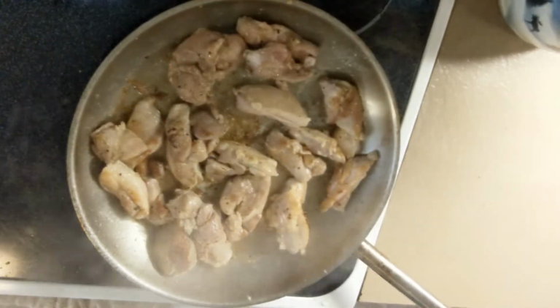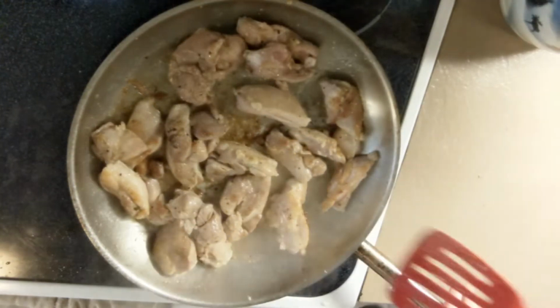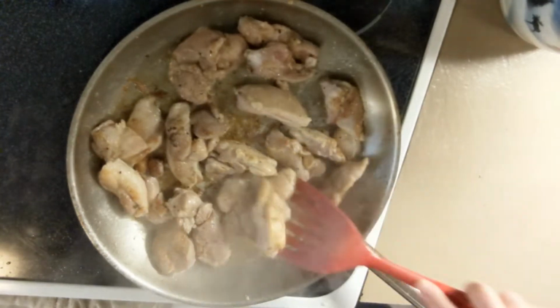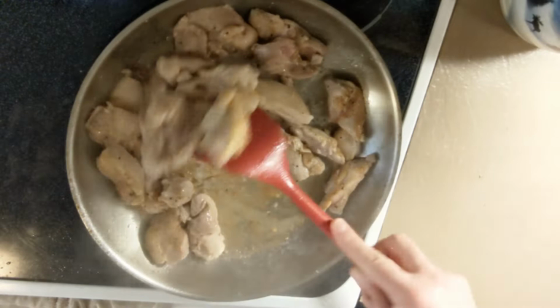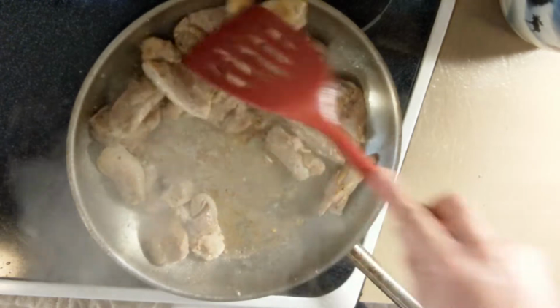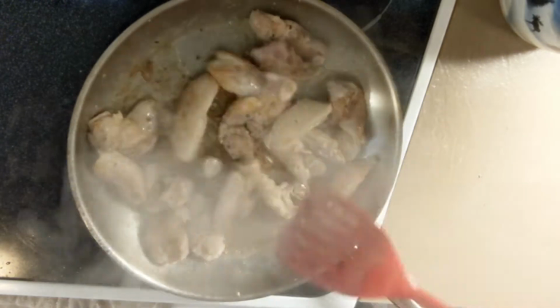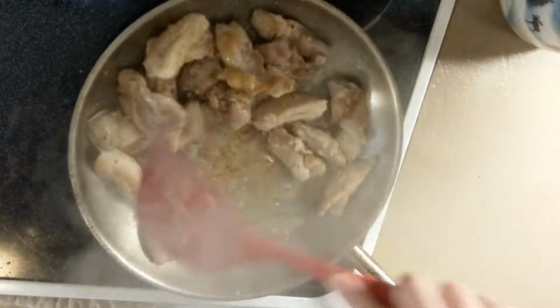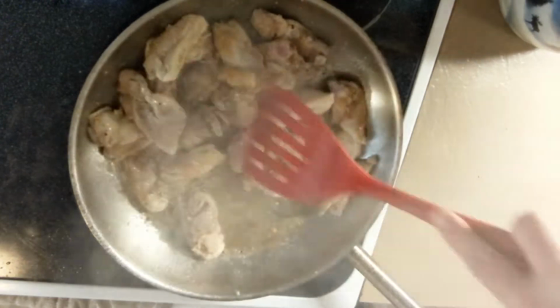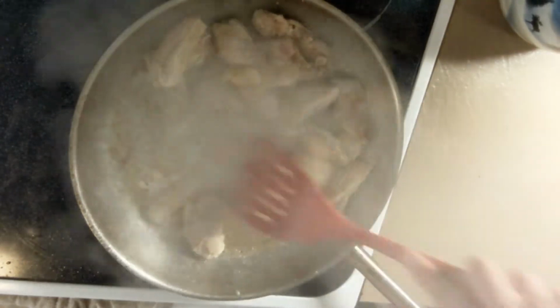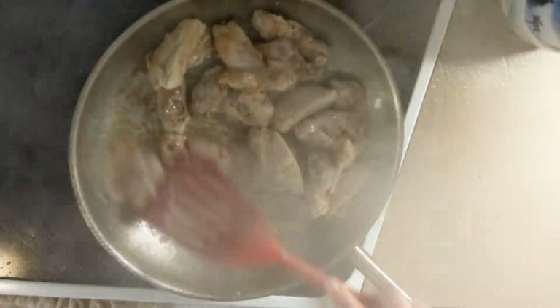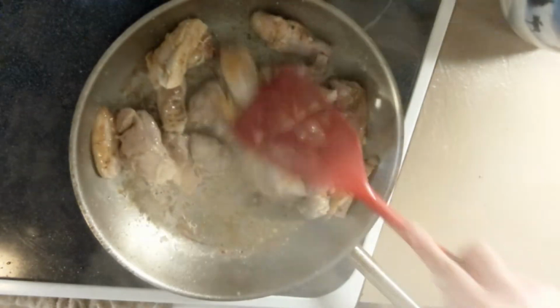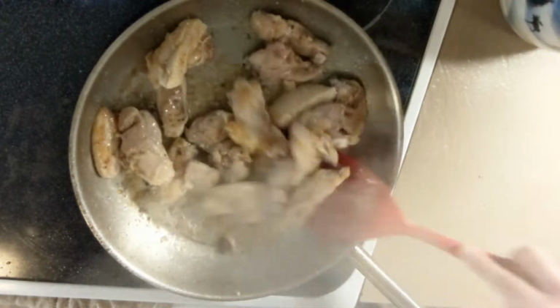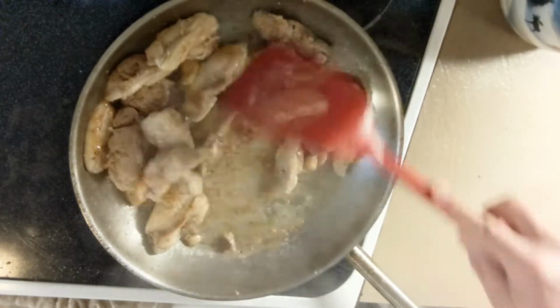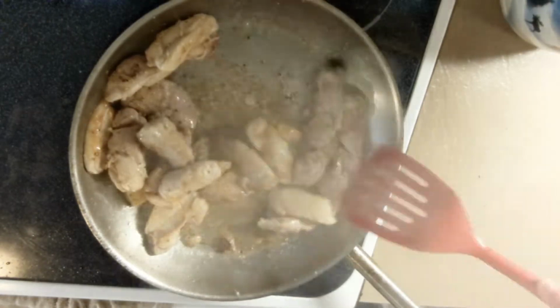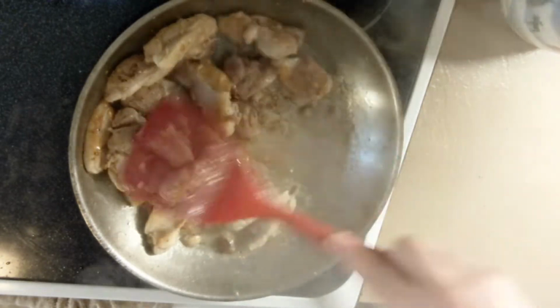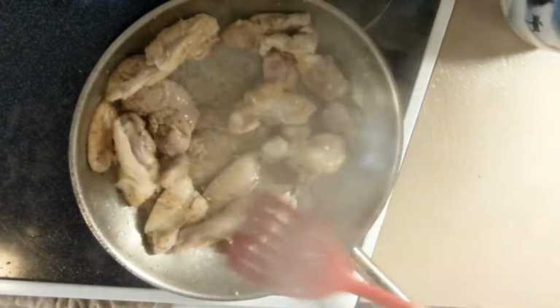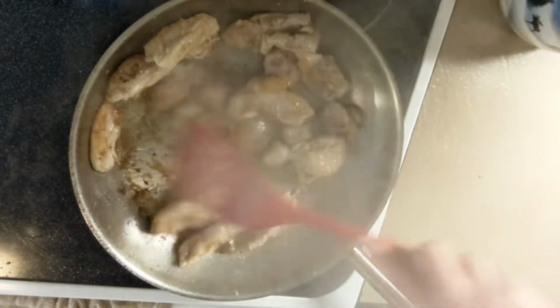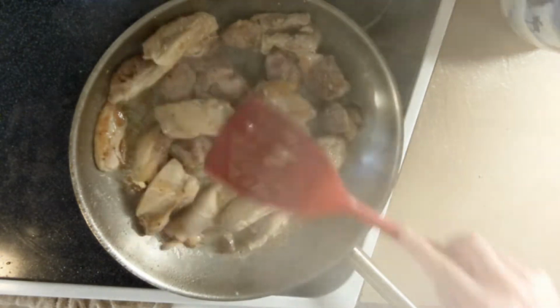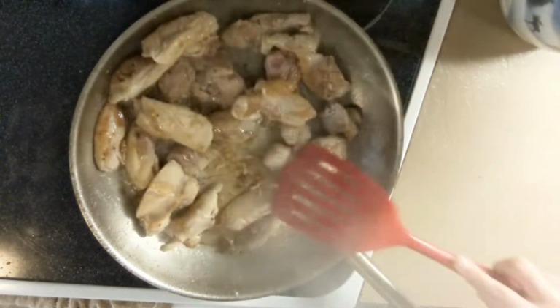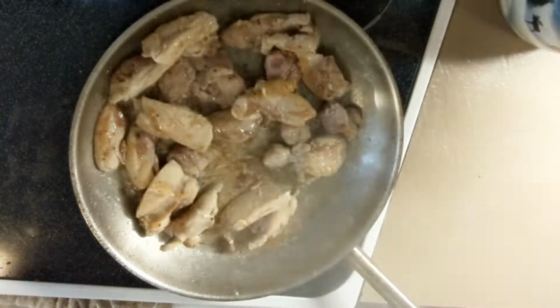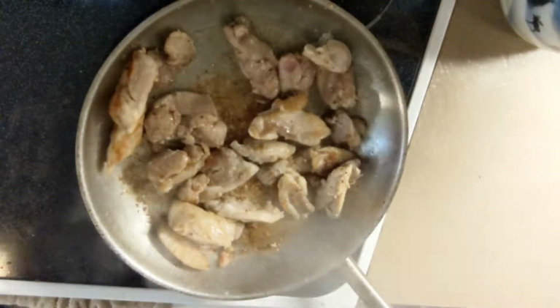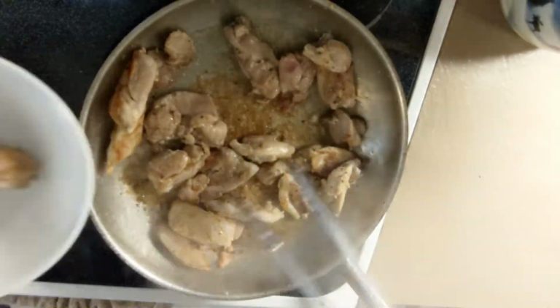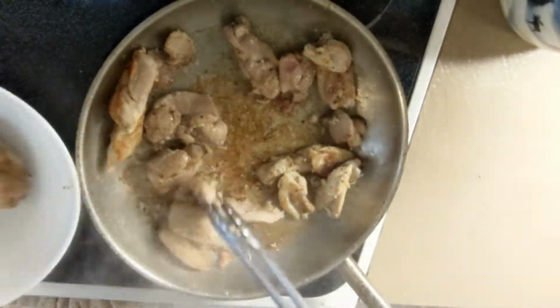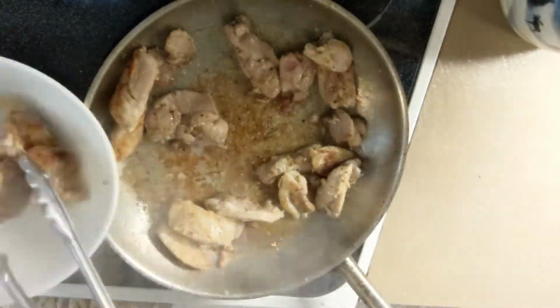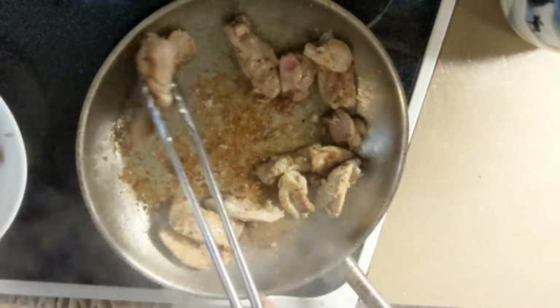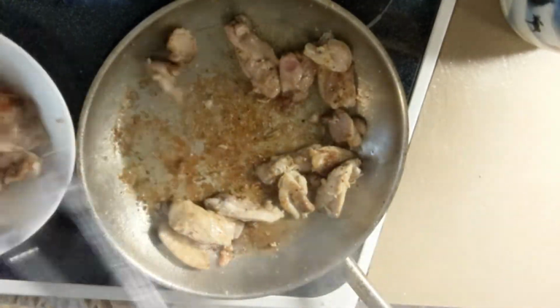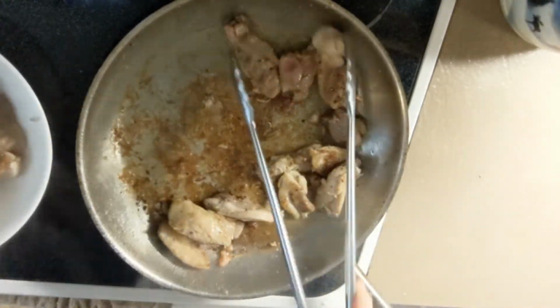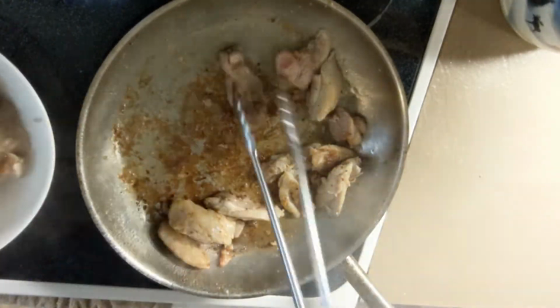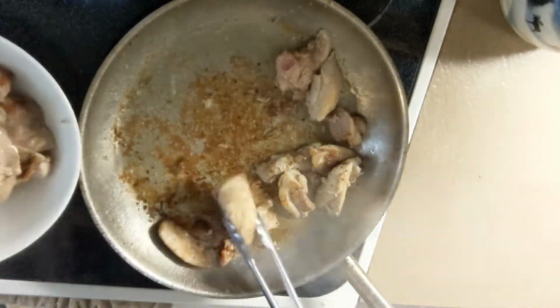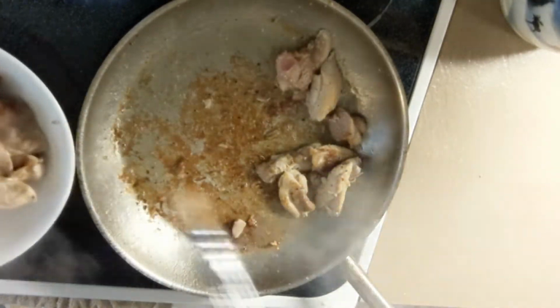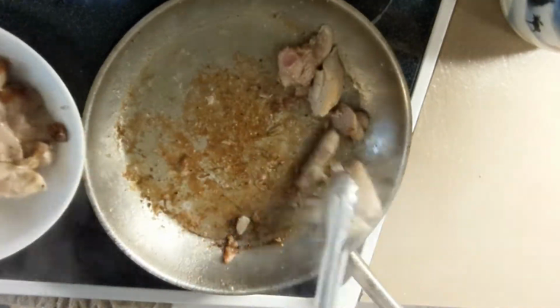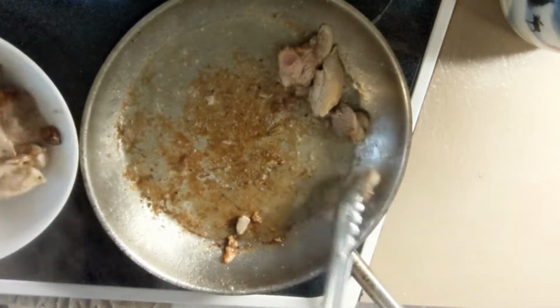Sauté until golden brown and not quite cooked through. Transfer to a bowl and set aside.